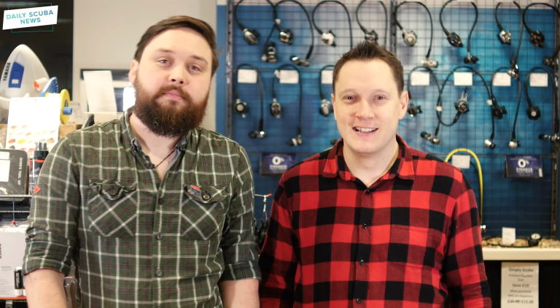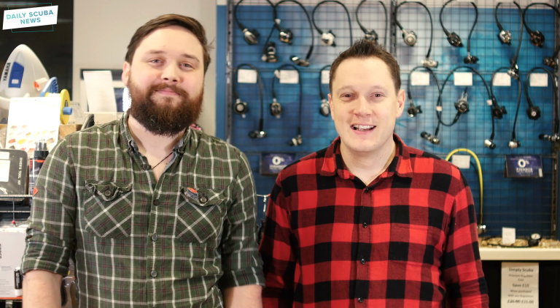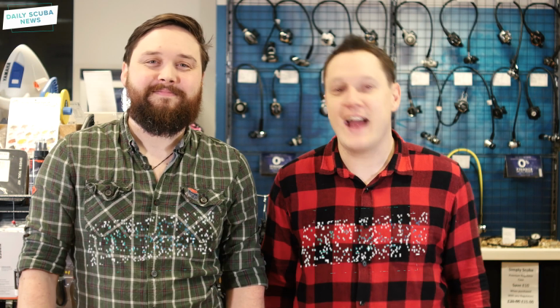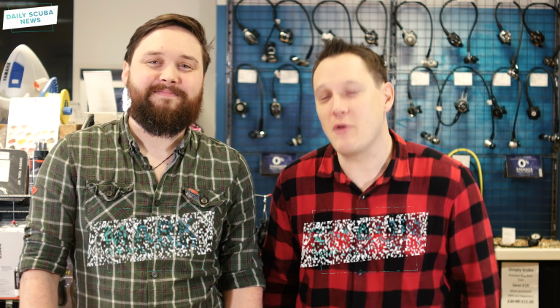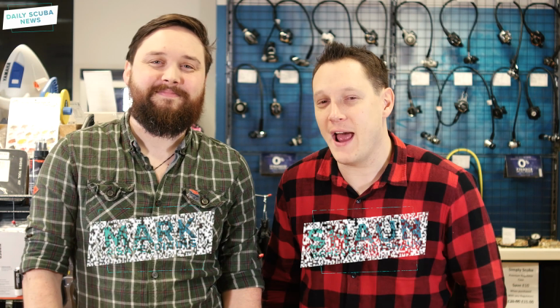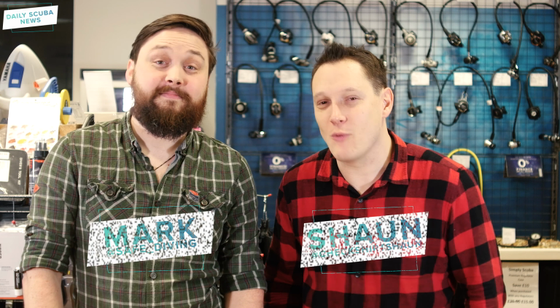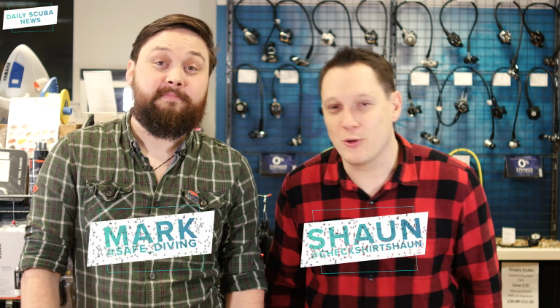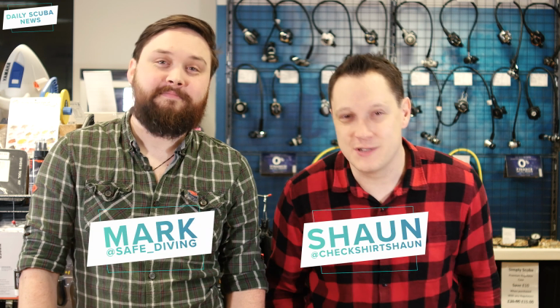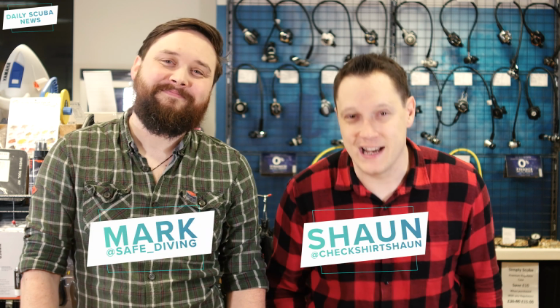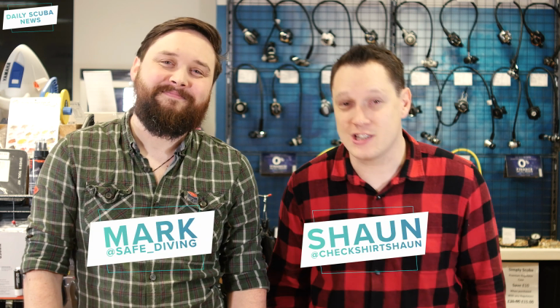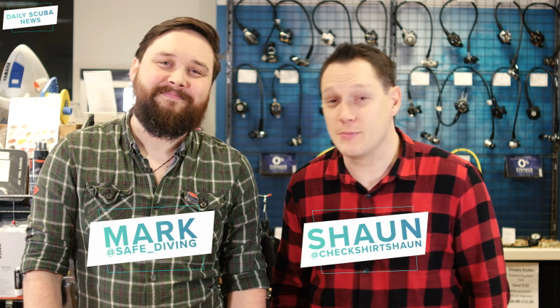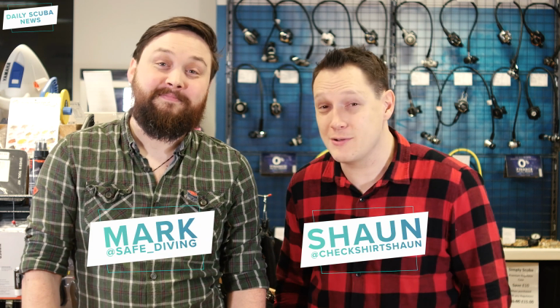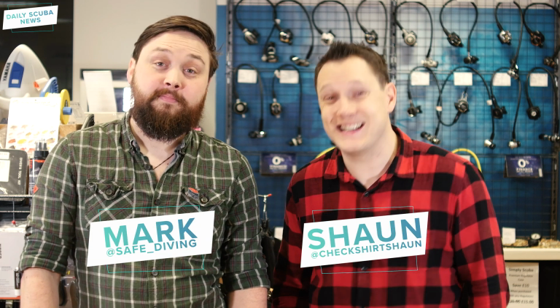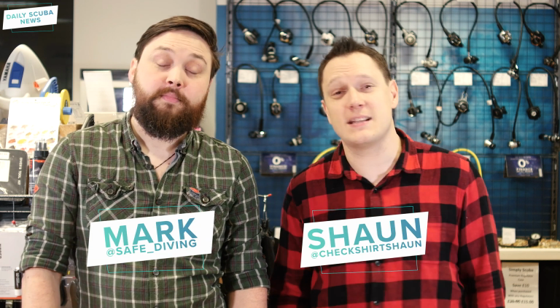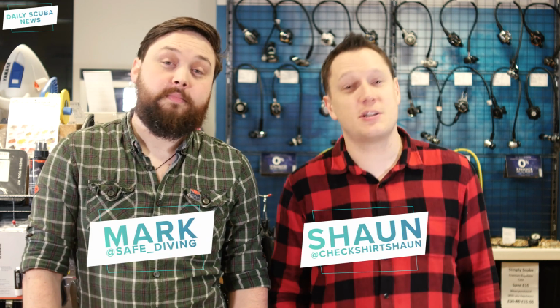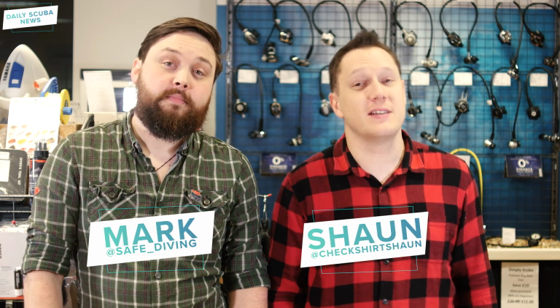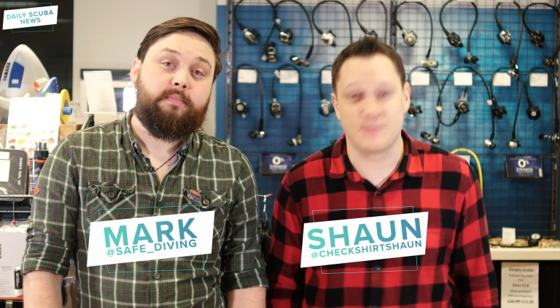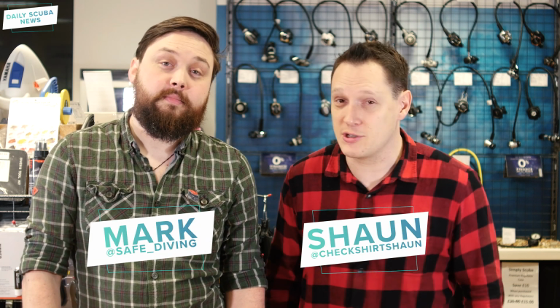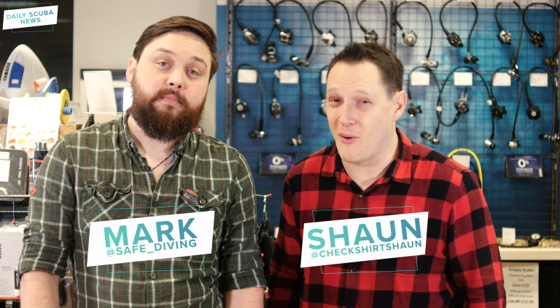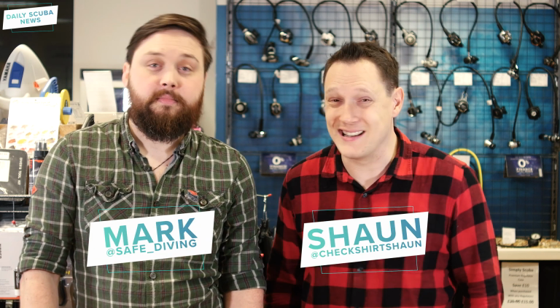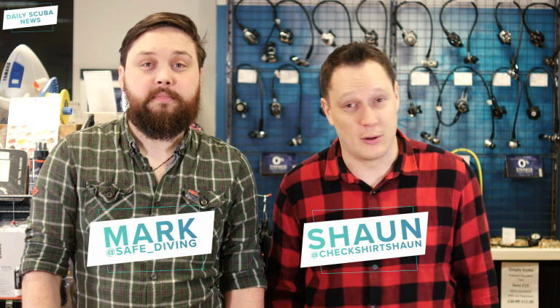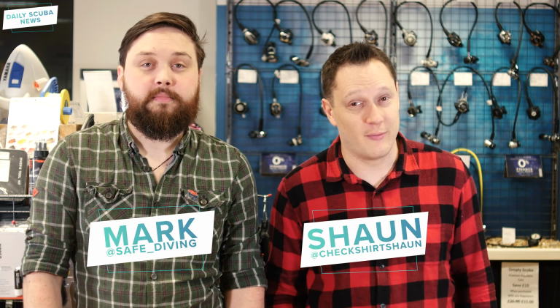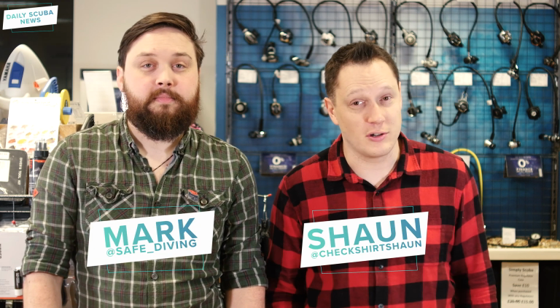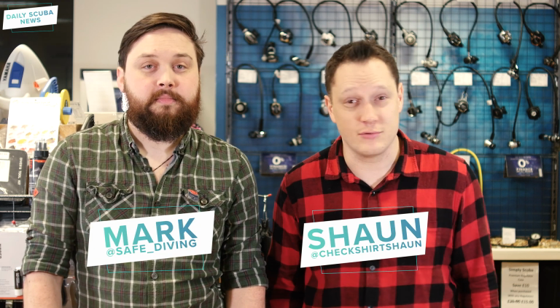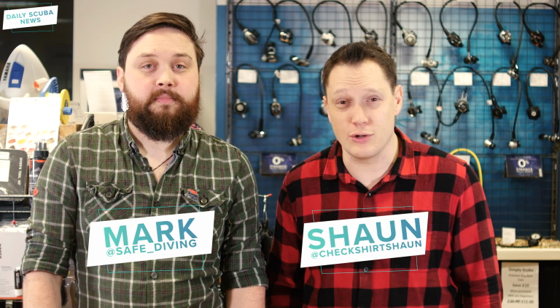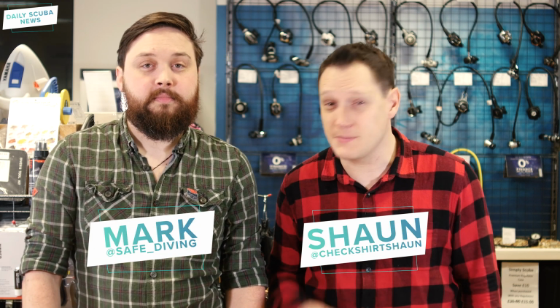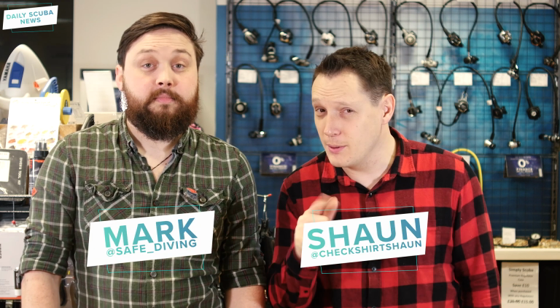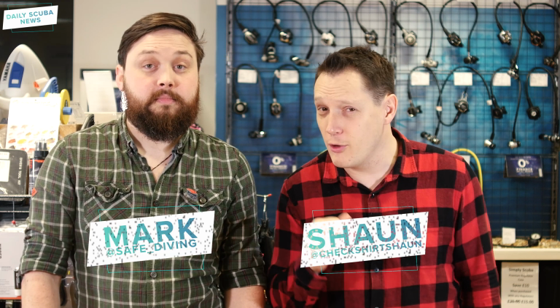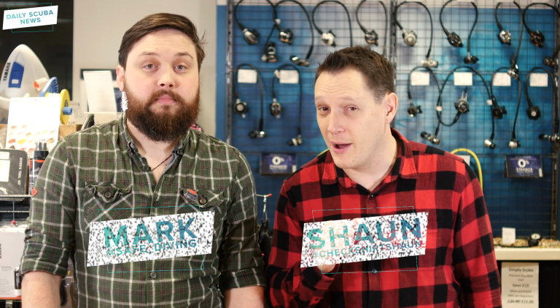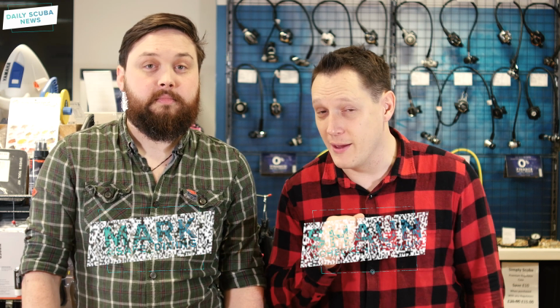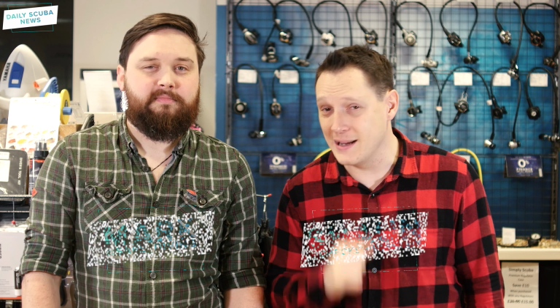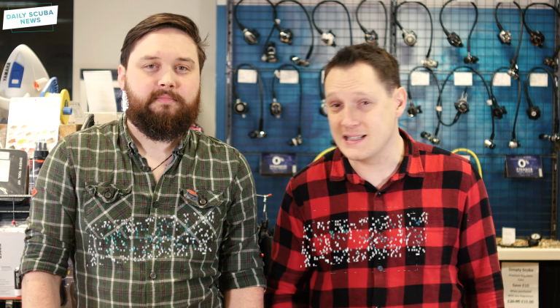Hey everyone and welcome to Daily Scuba News. Today's episode is sponsored by Divemaster Insurance, but more about them later.